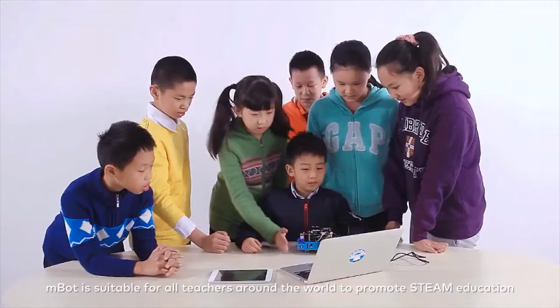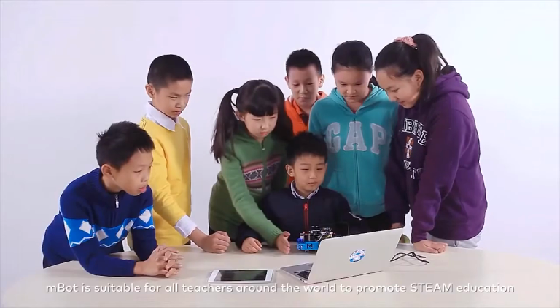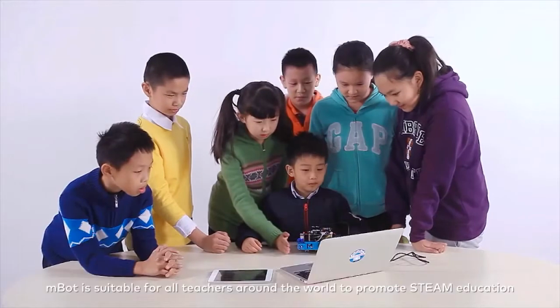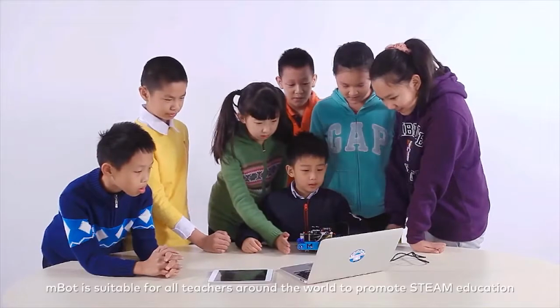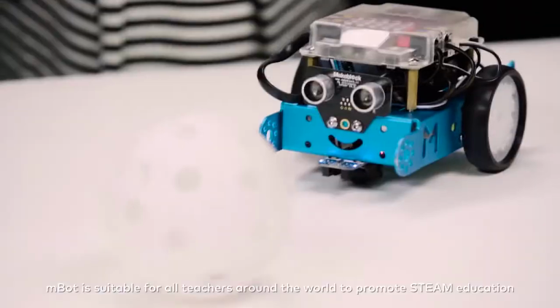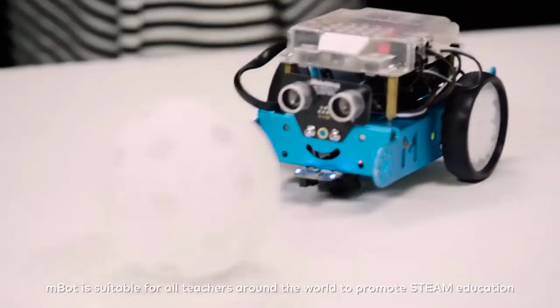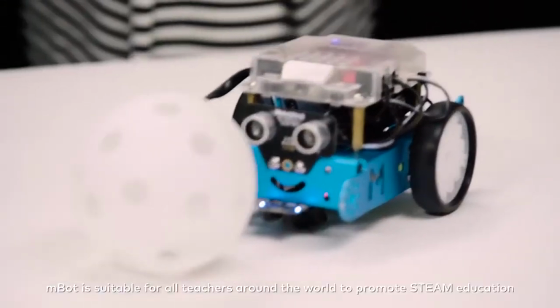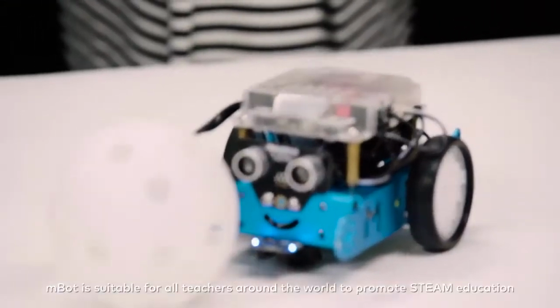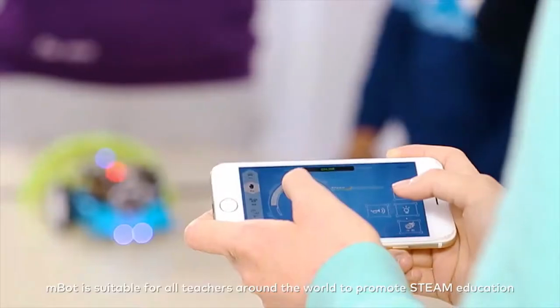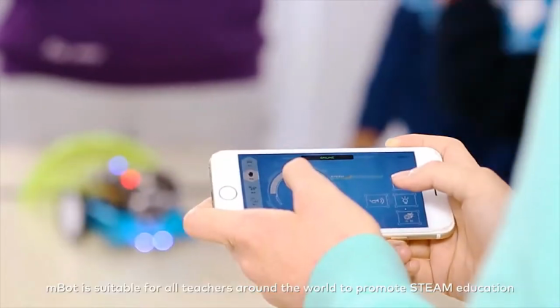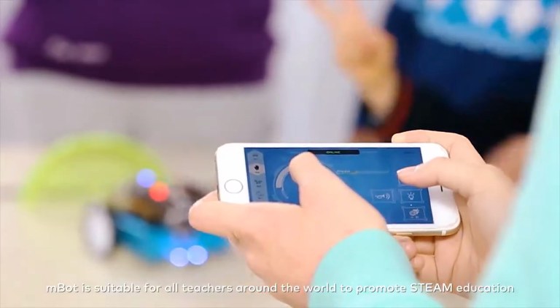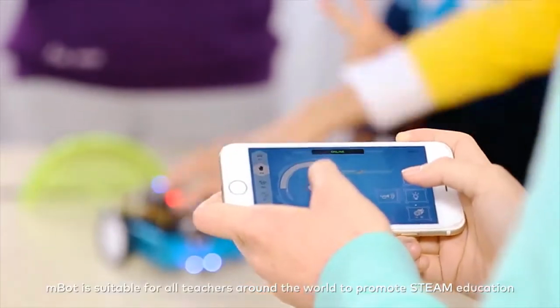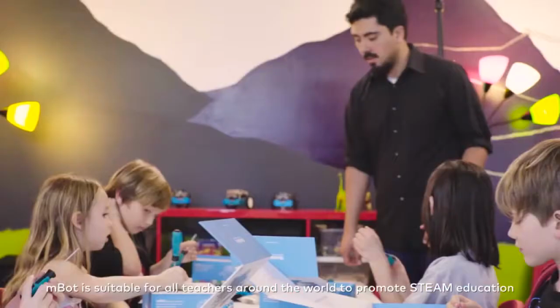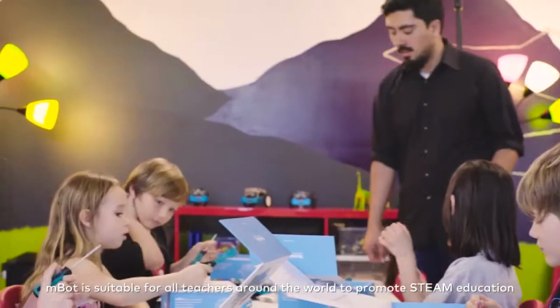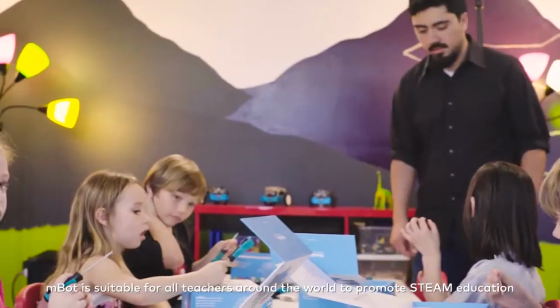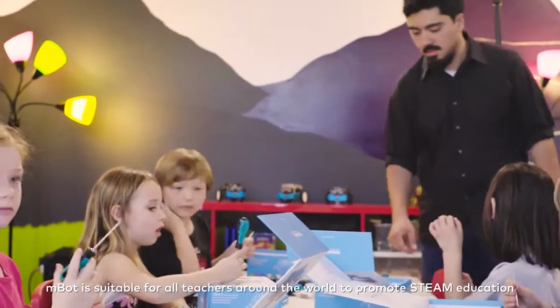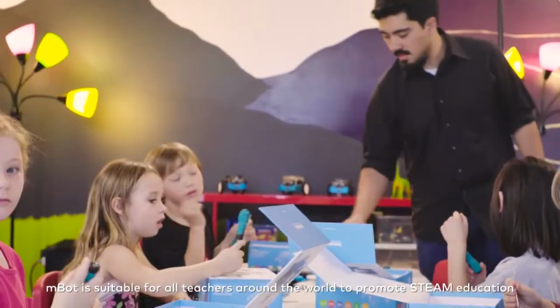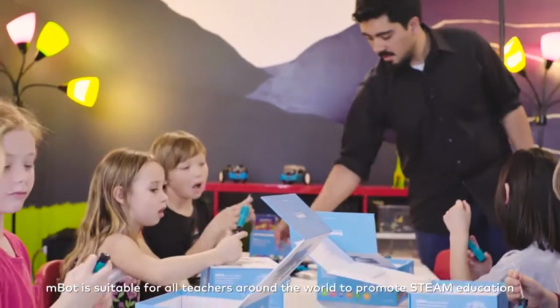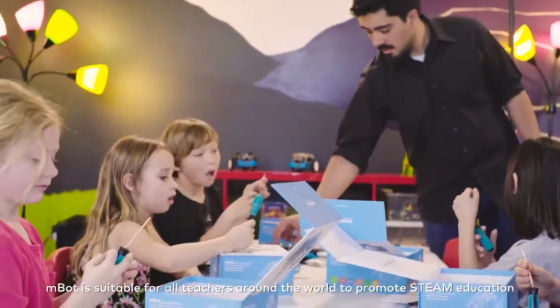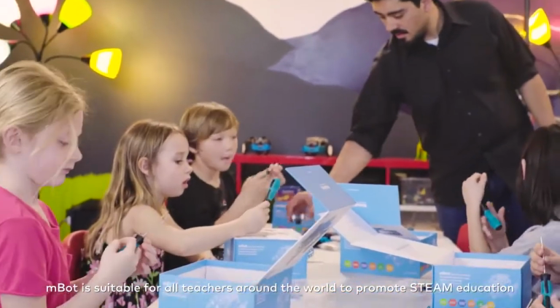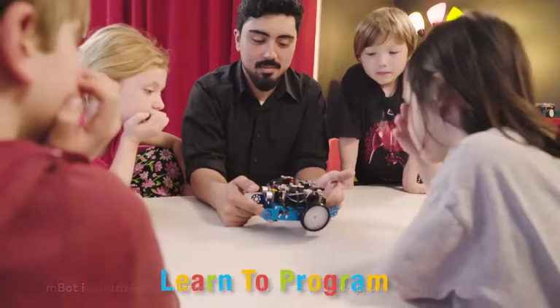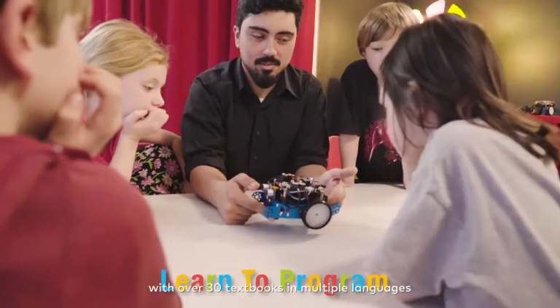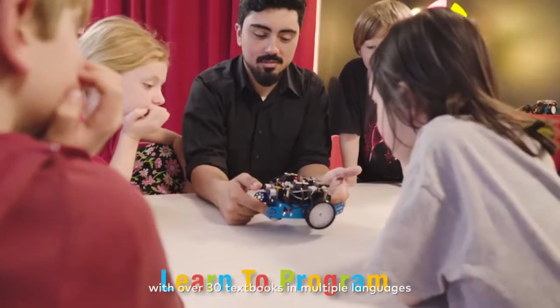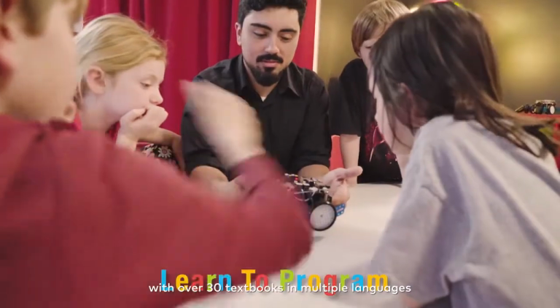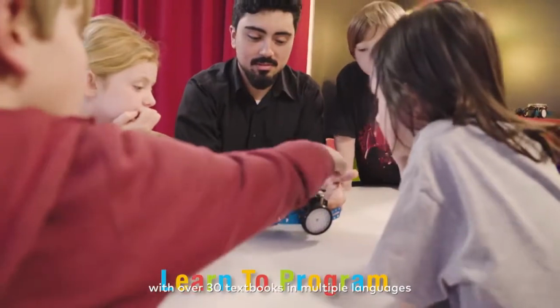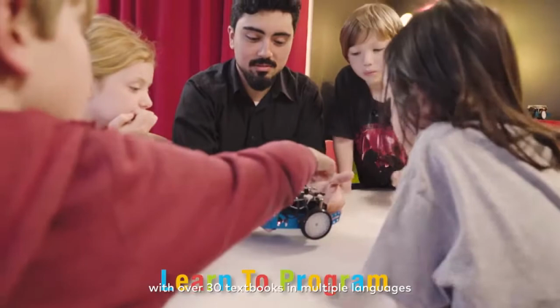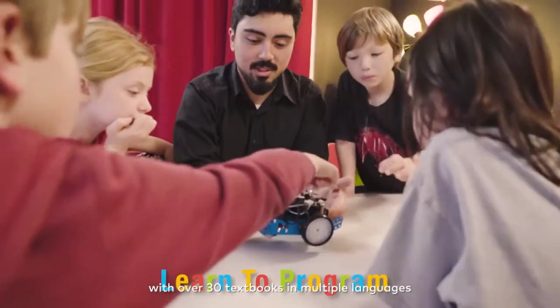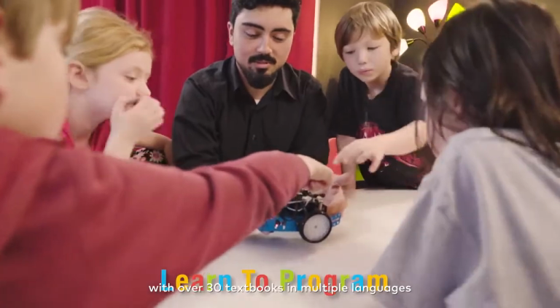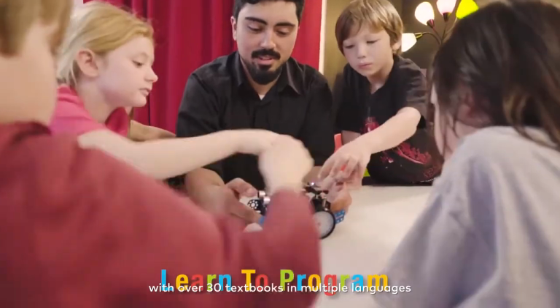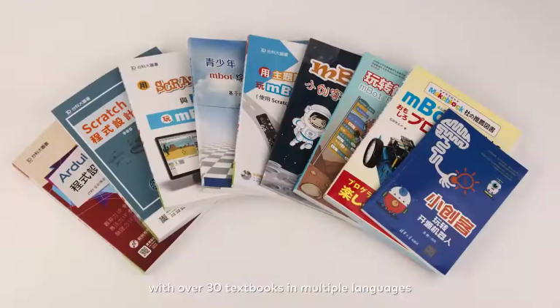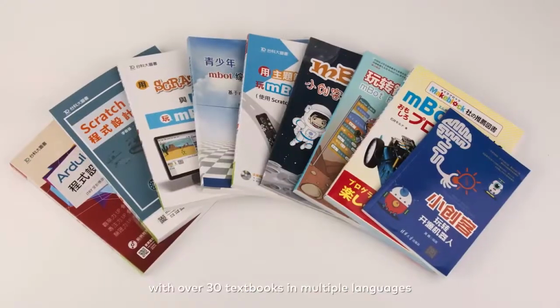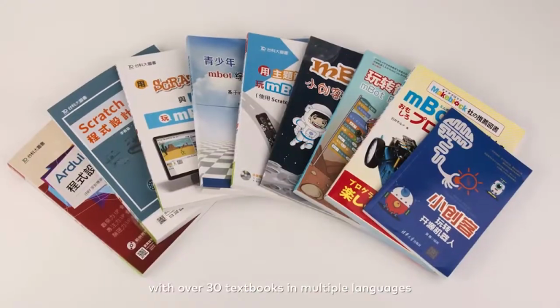MBot is suitable for all teachers around the world to promote STEAM education, with over 30 textbooks in multiple languages.